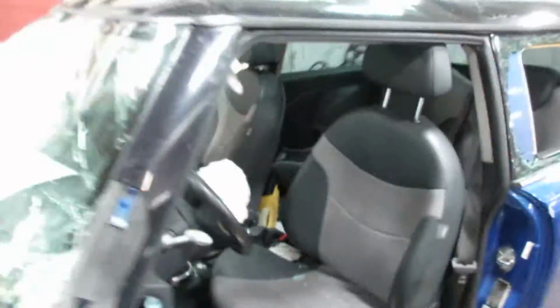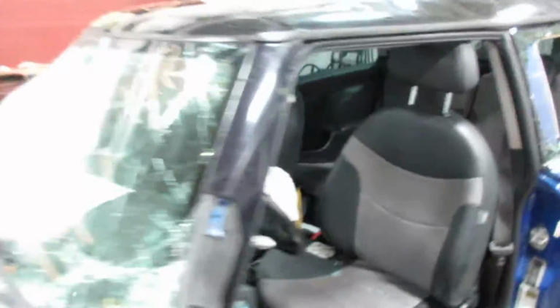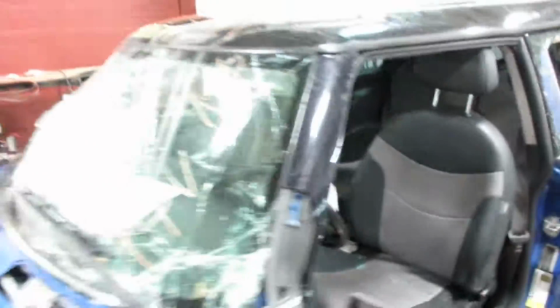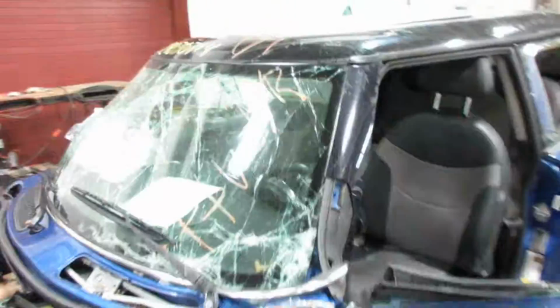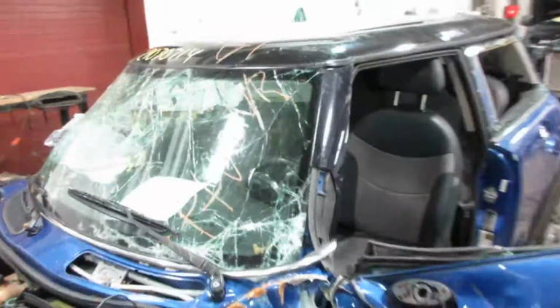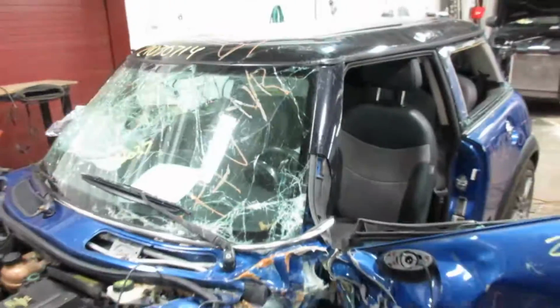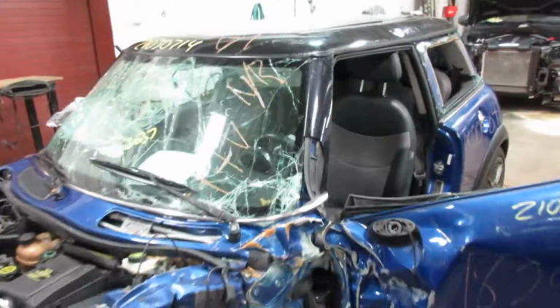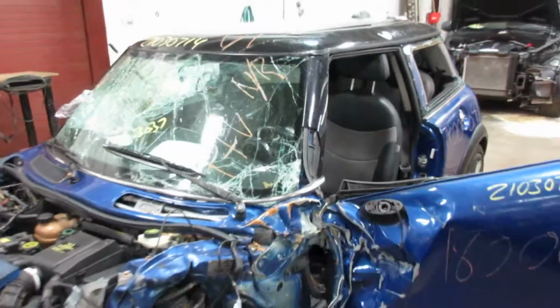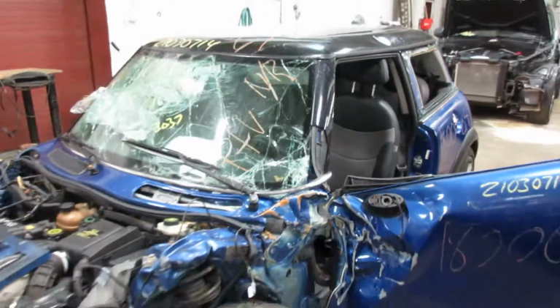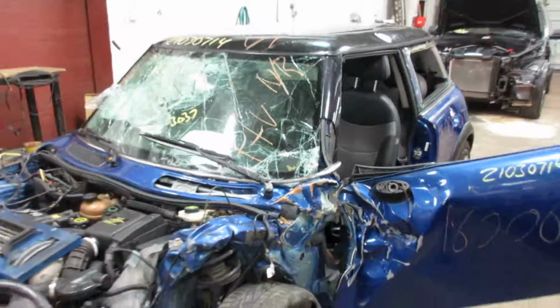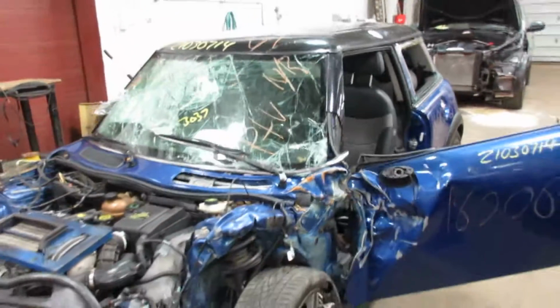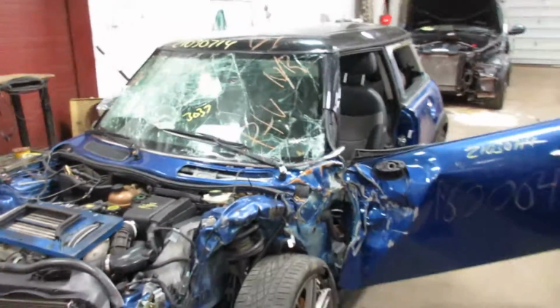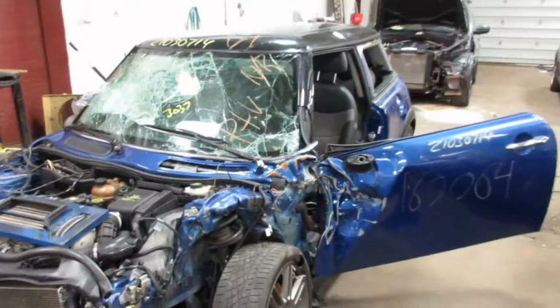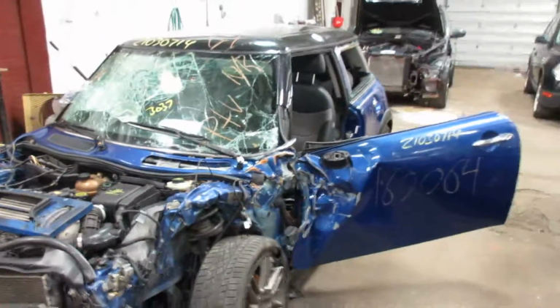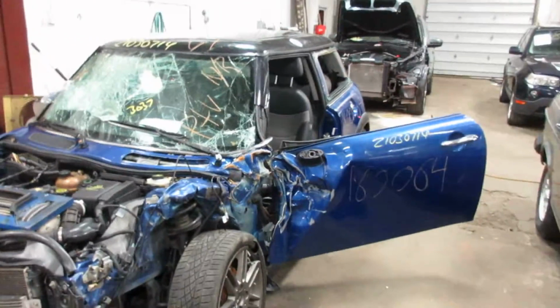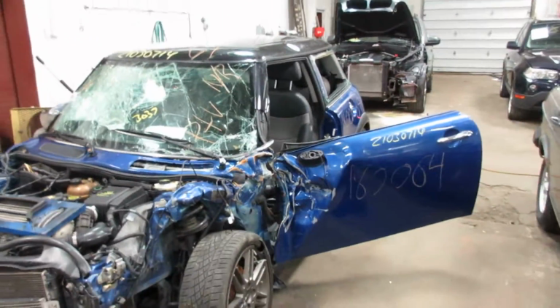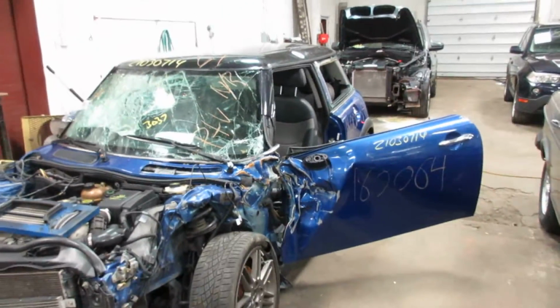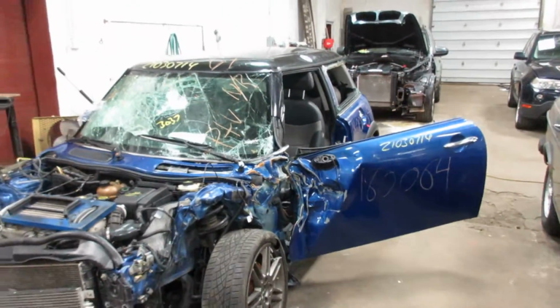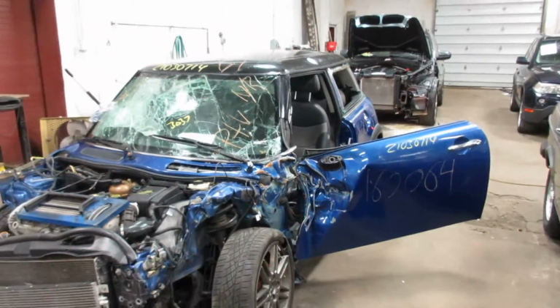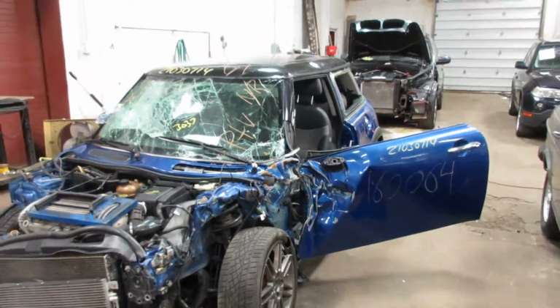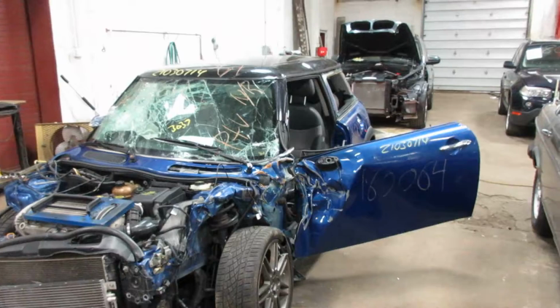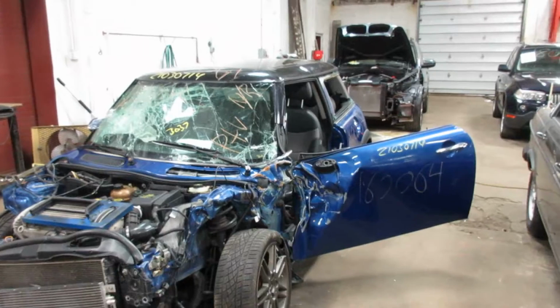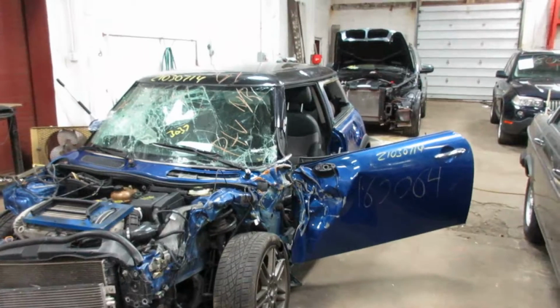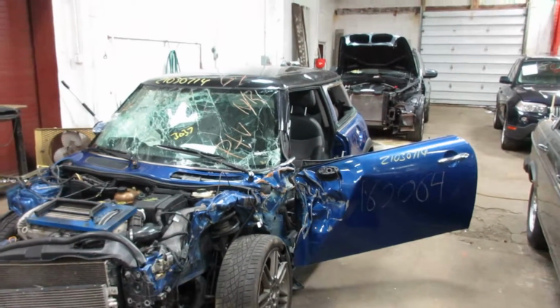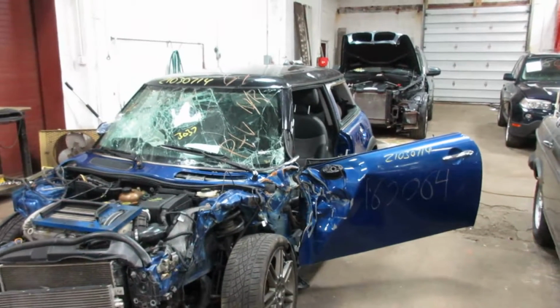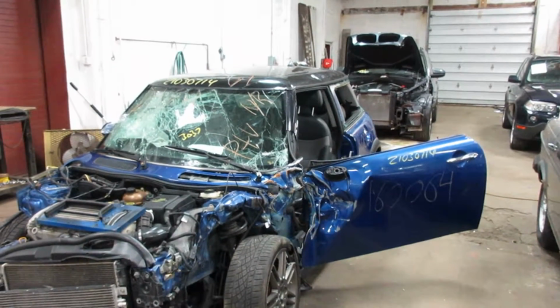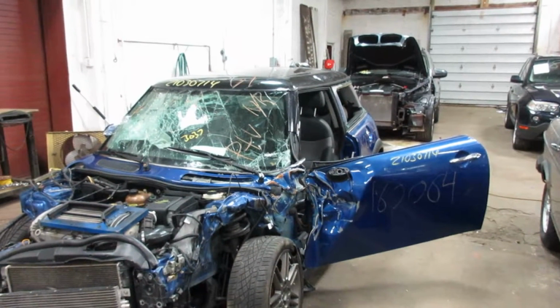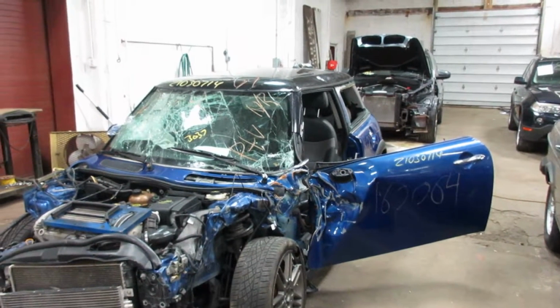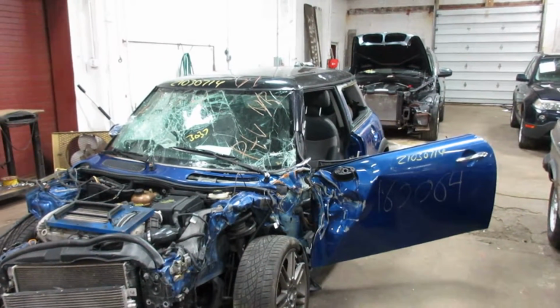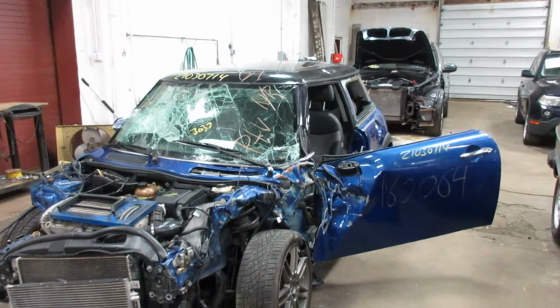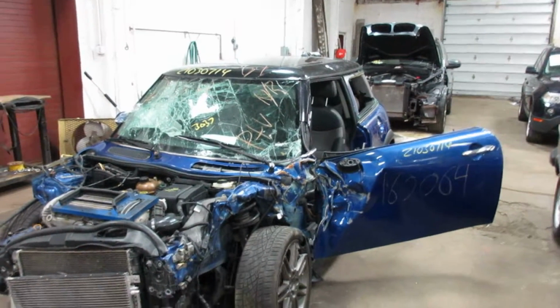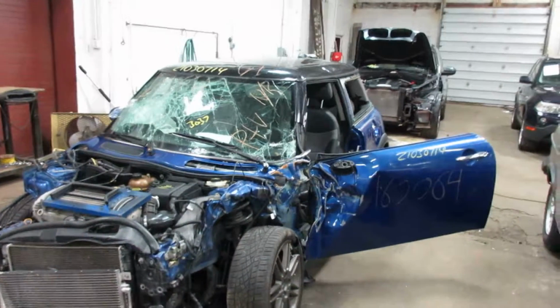So if you need any parts for this vehicle or any other, you can visit us at Tom's Four and Auto. Thank you.